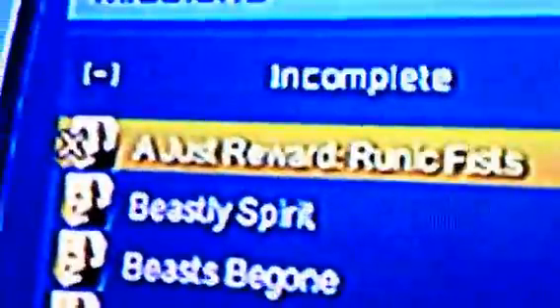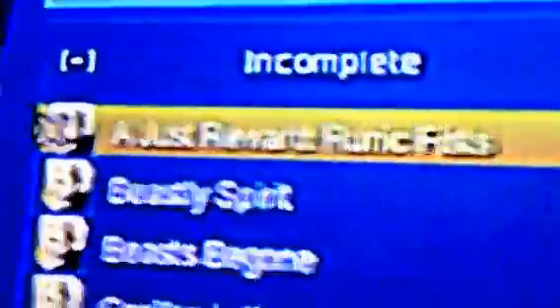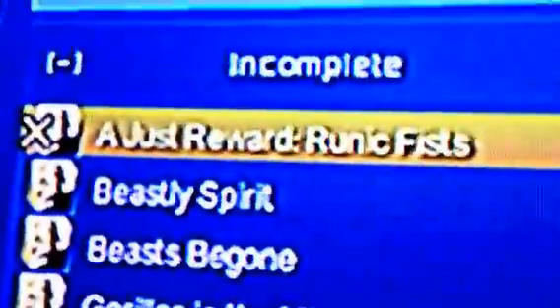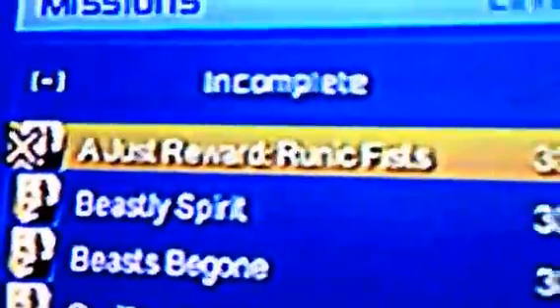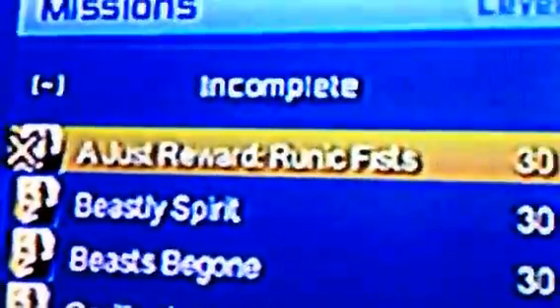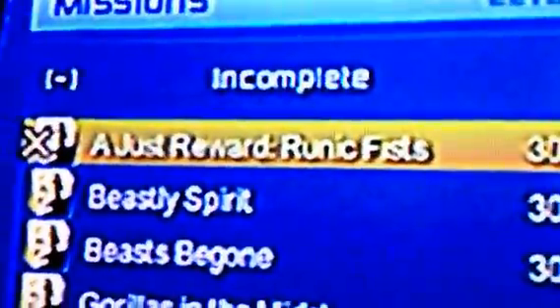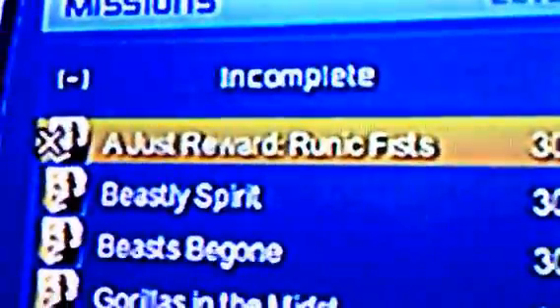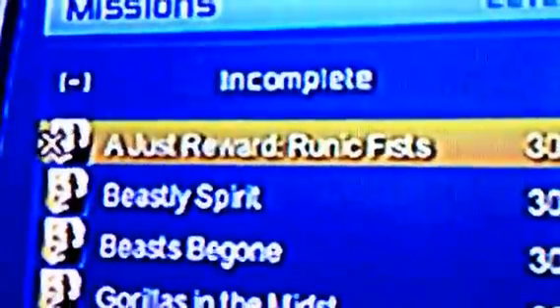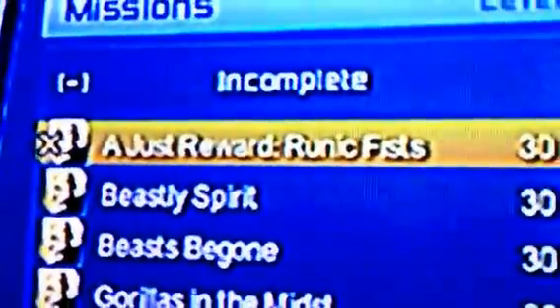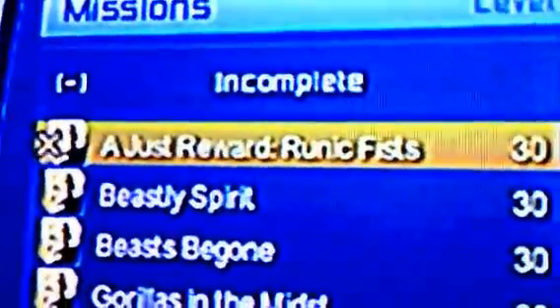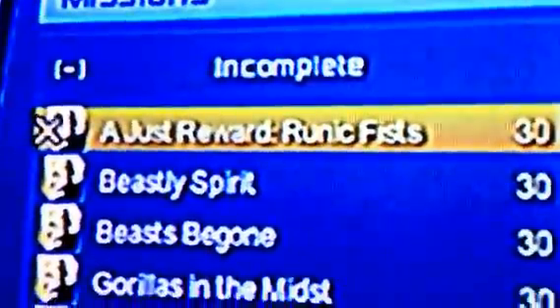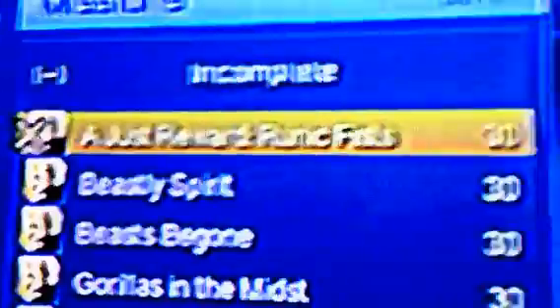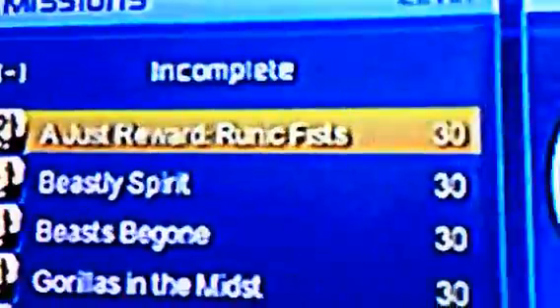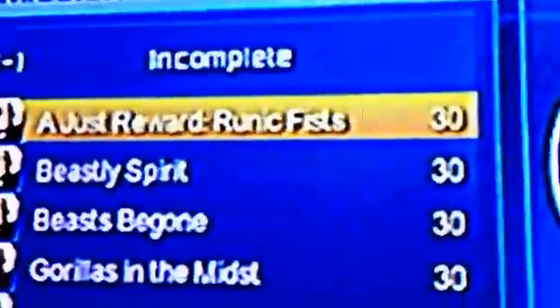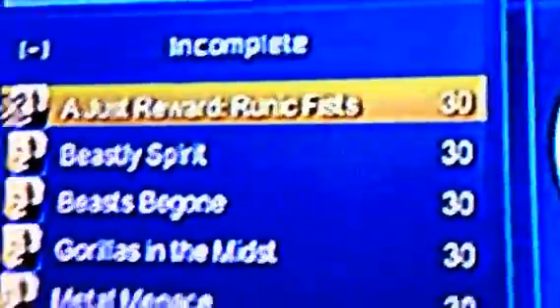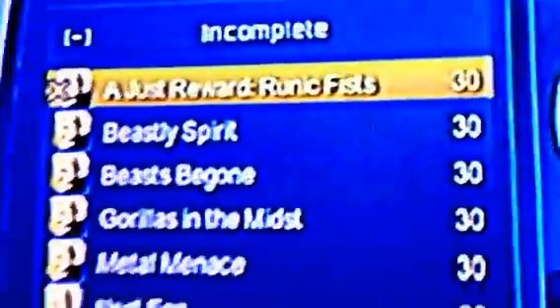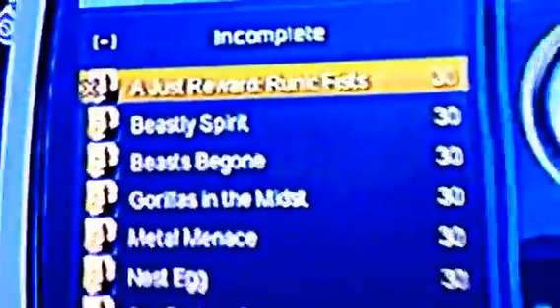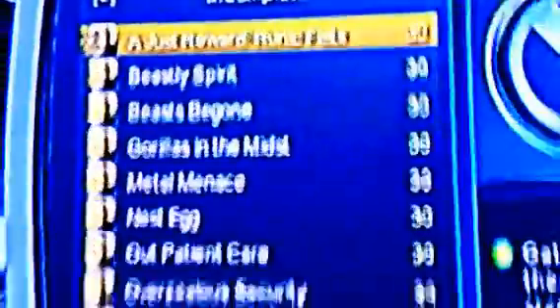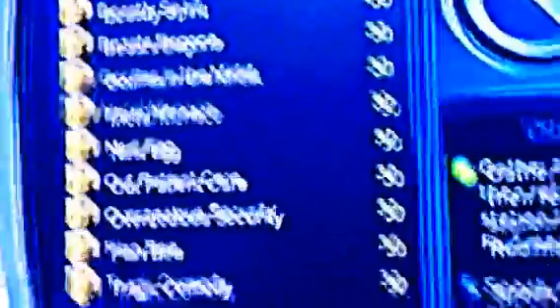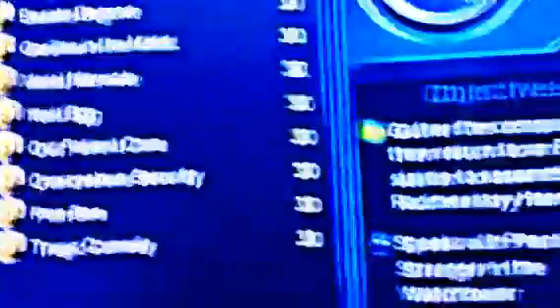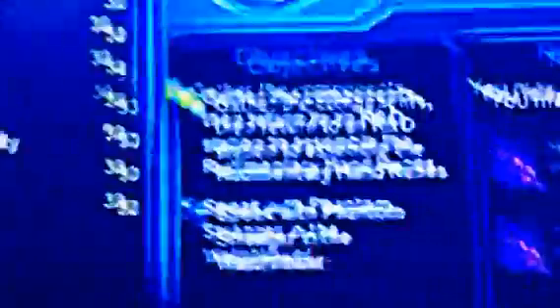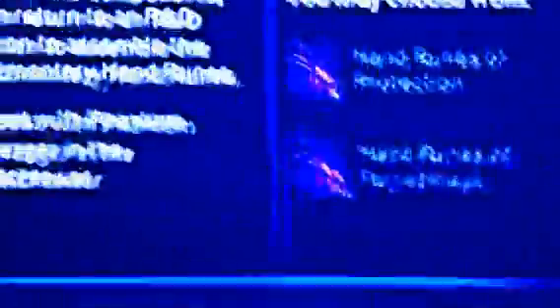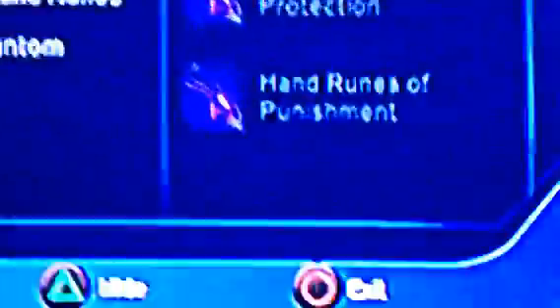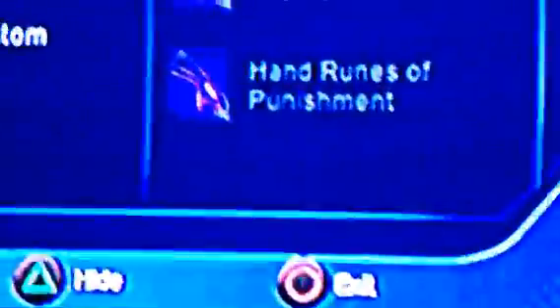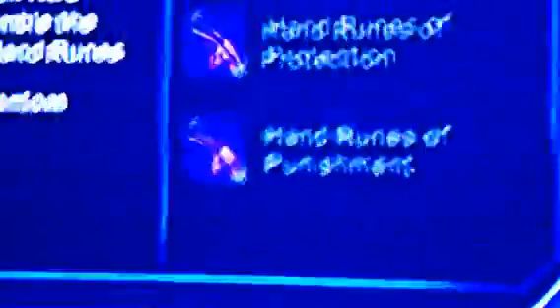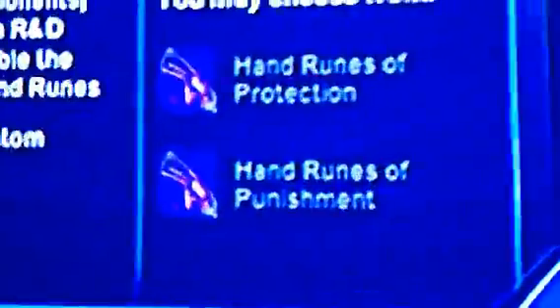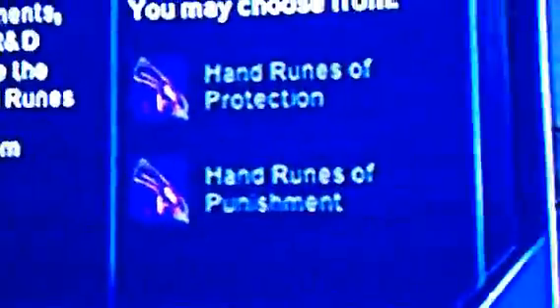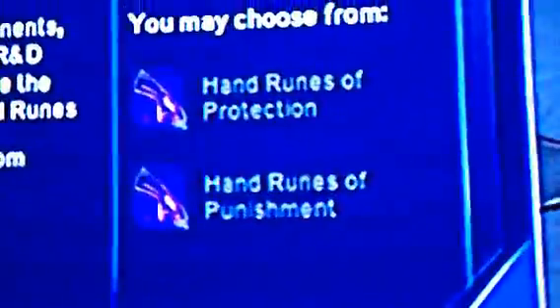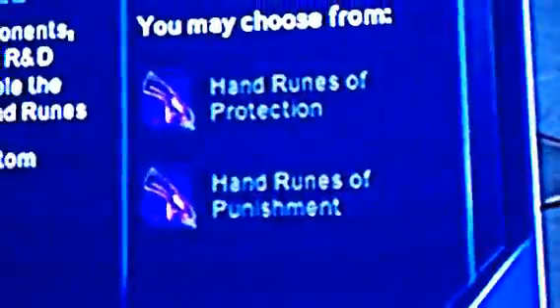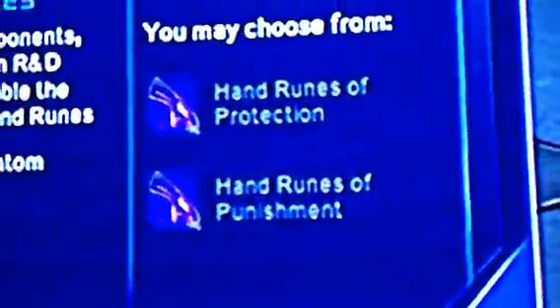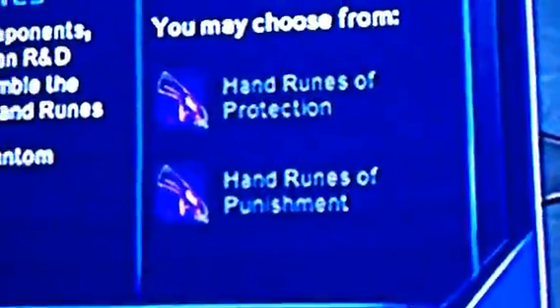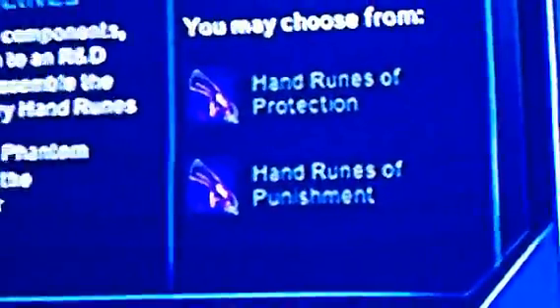Just adjust the reward, then go here and you can choose out of two hands.